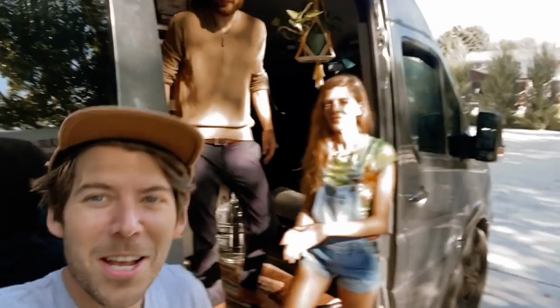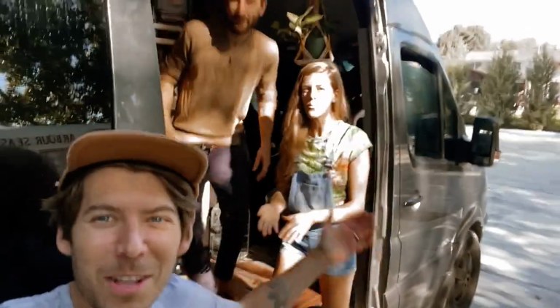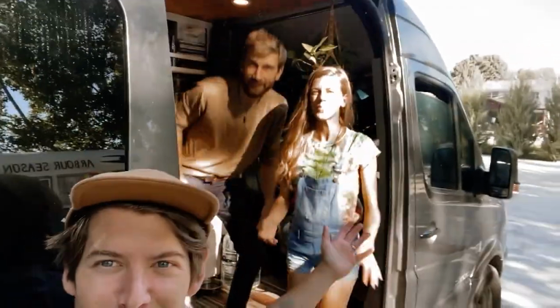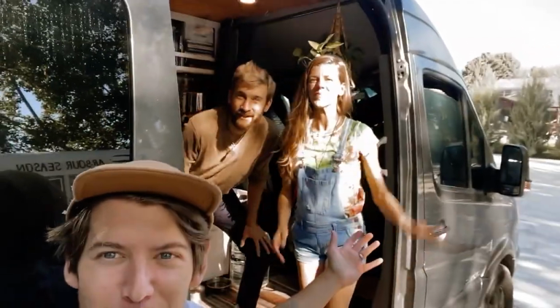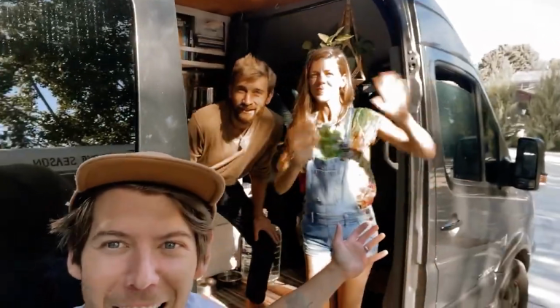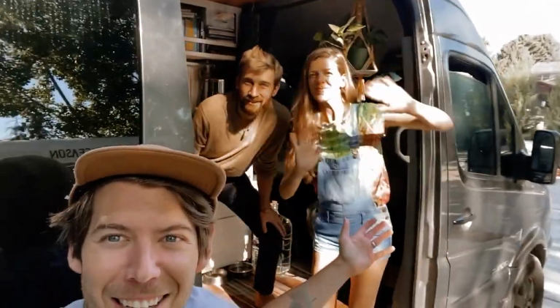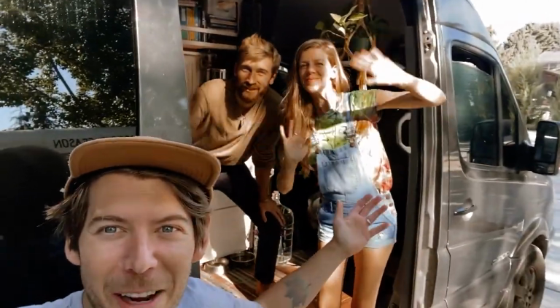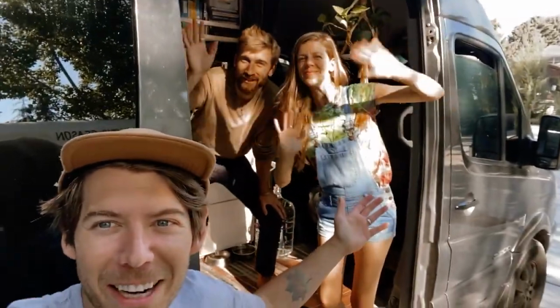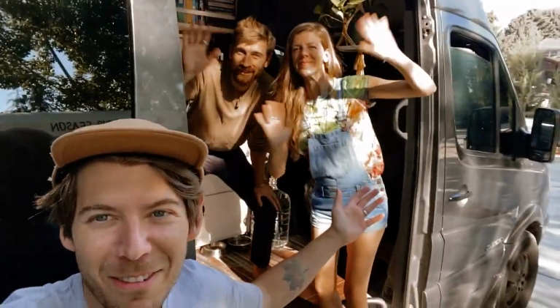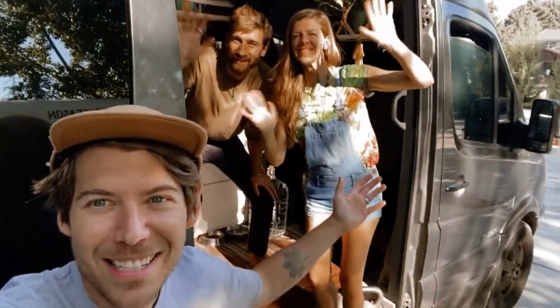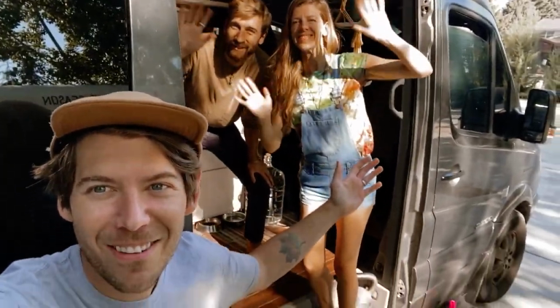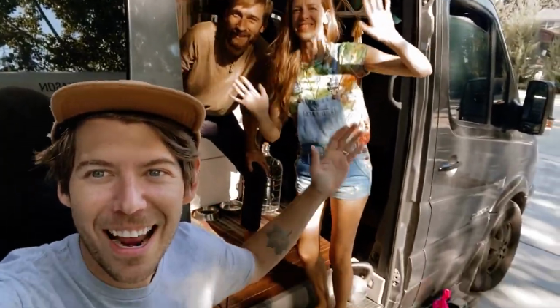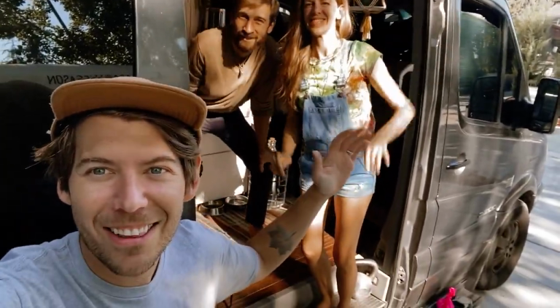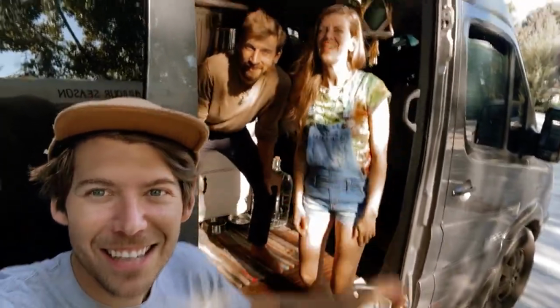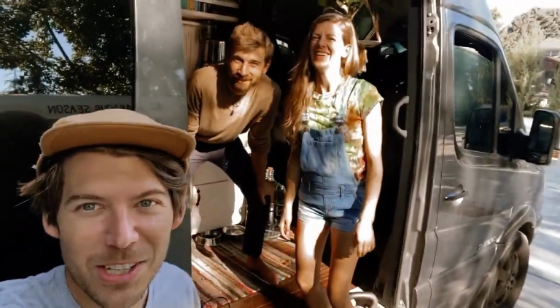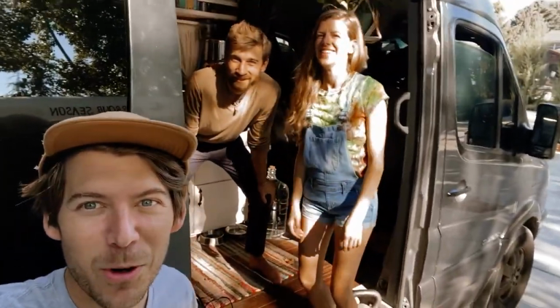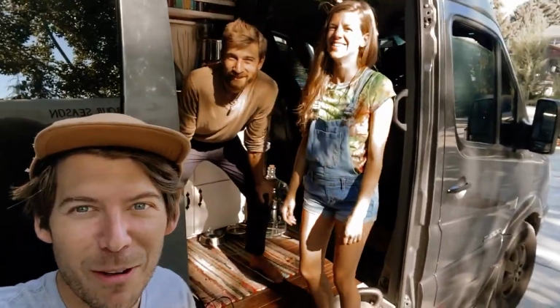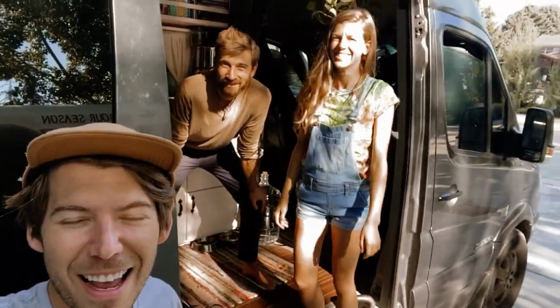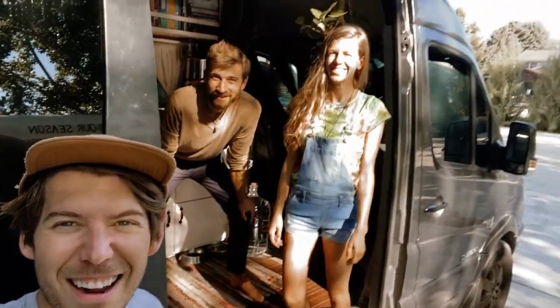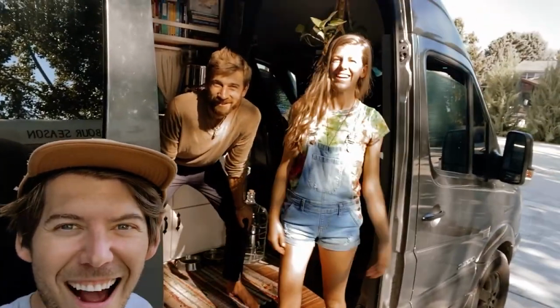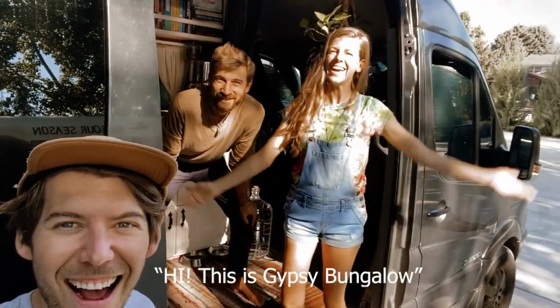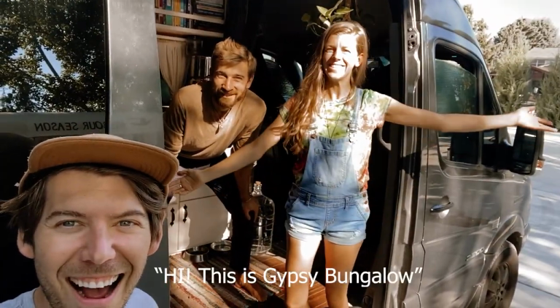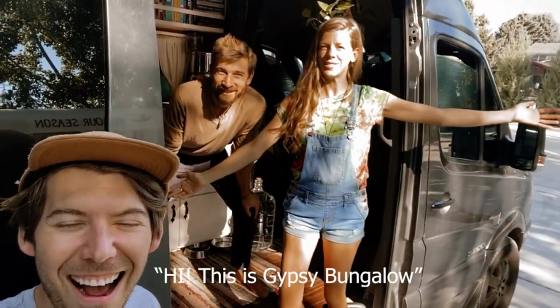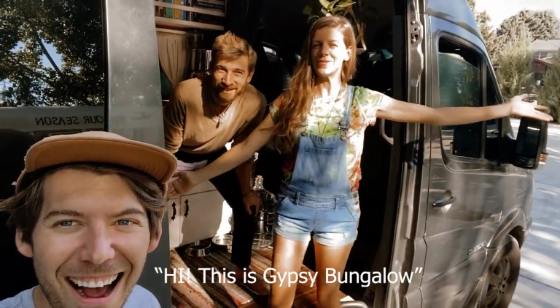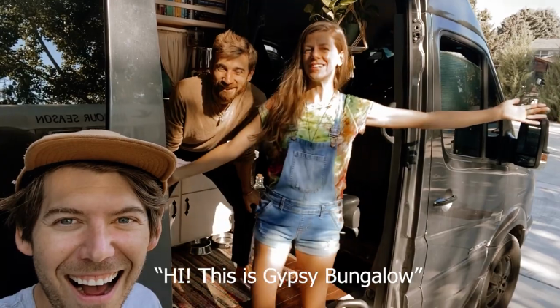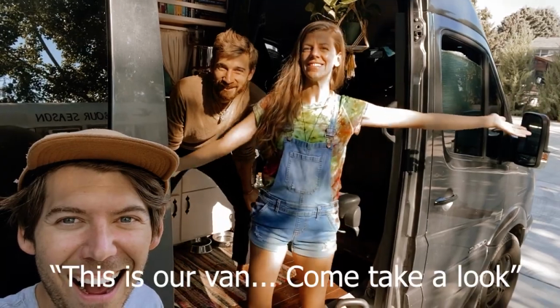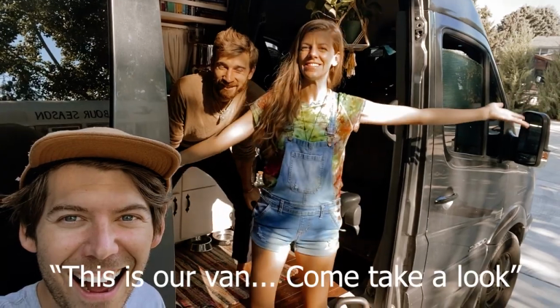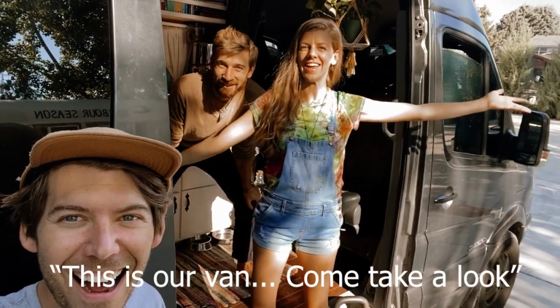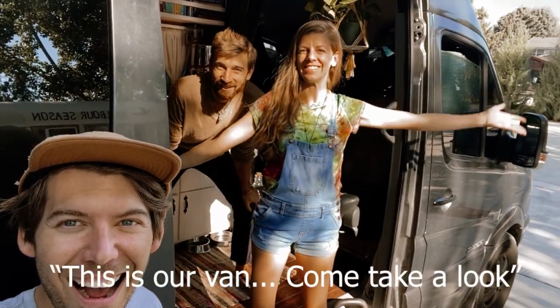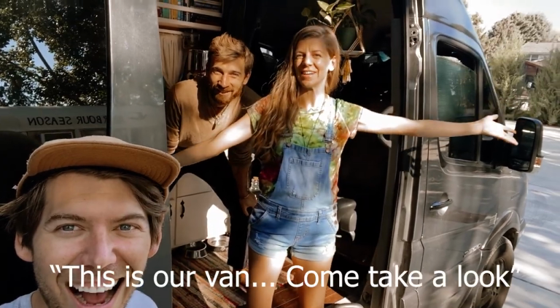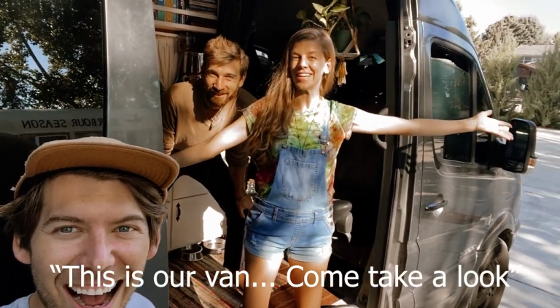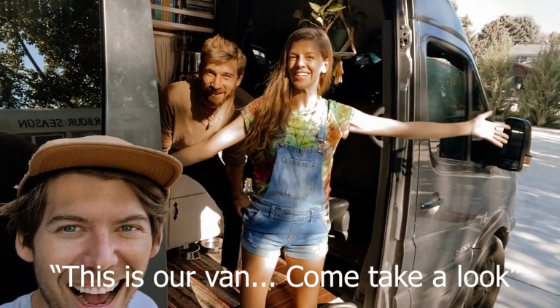So this is Fort Vine. These are my greatest friends ever and they're going to give us a tour of their van. Hi, this is Gypsy Bungalow. This is our van. Come take a look.